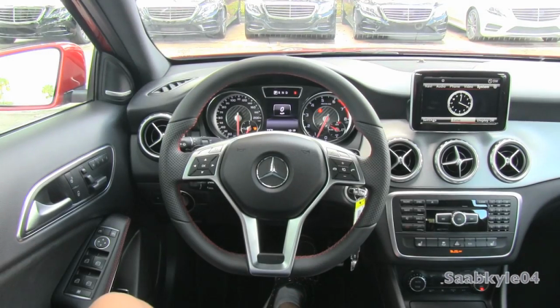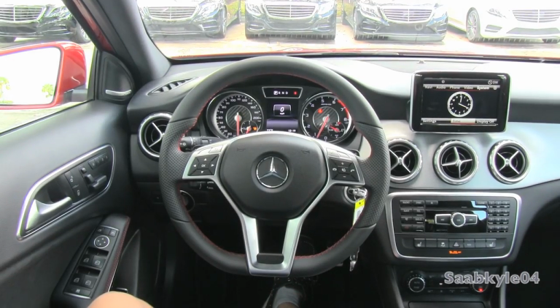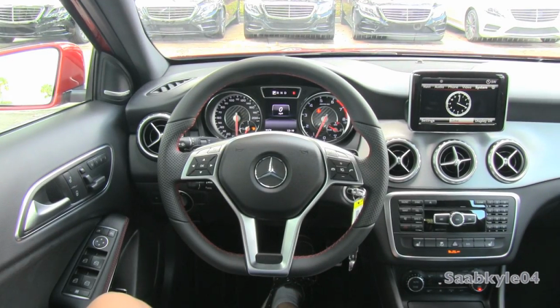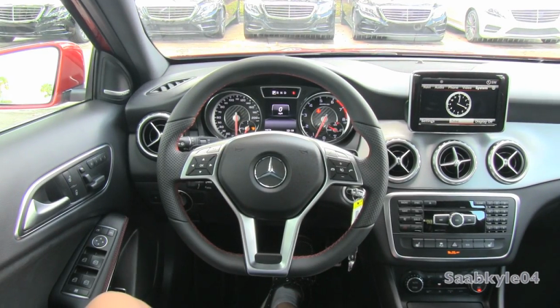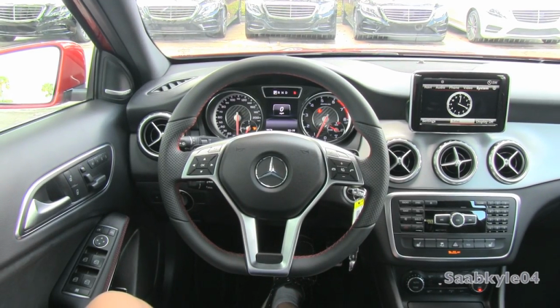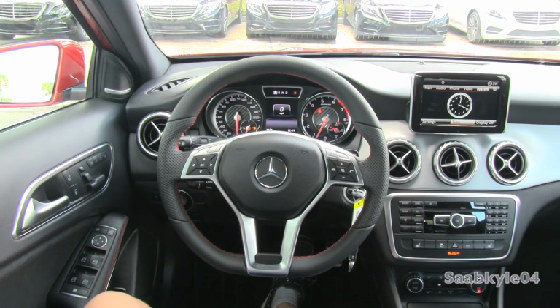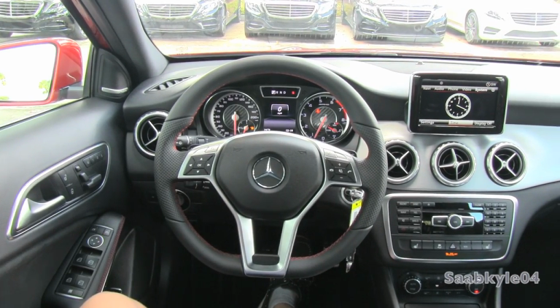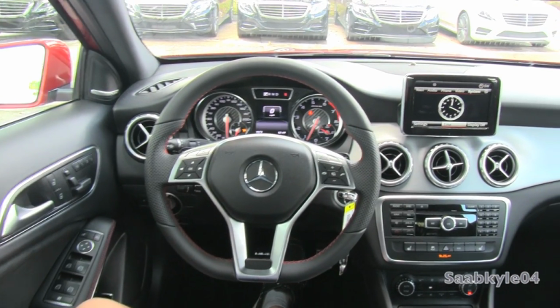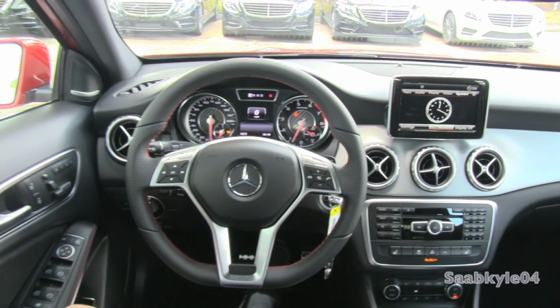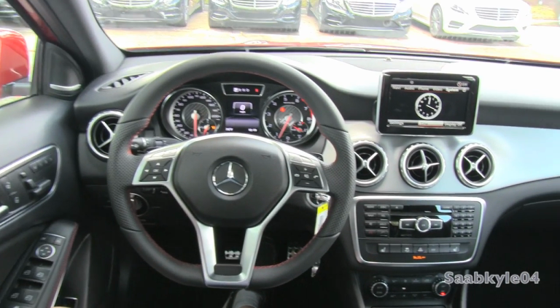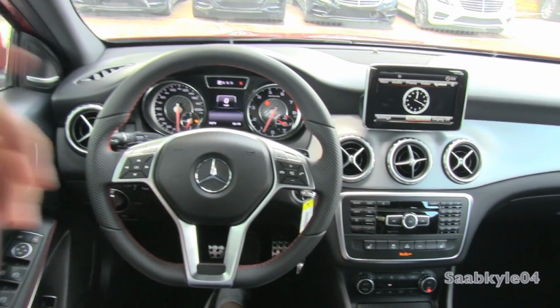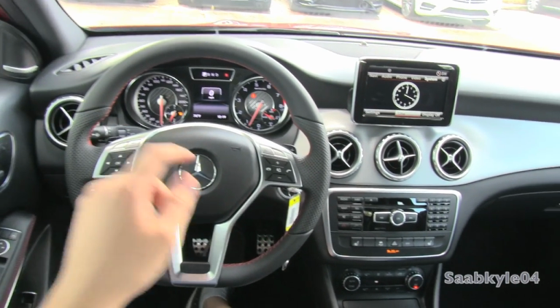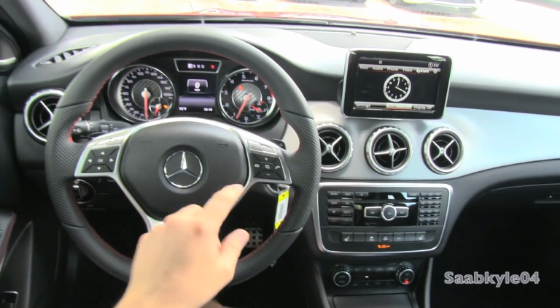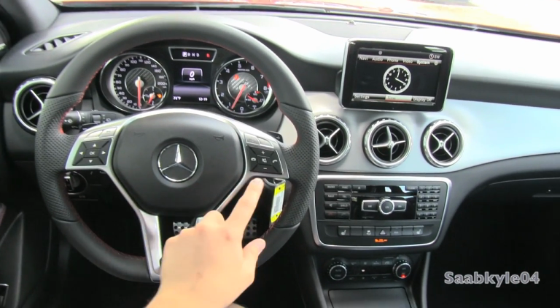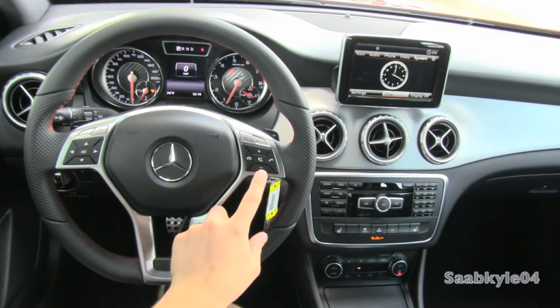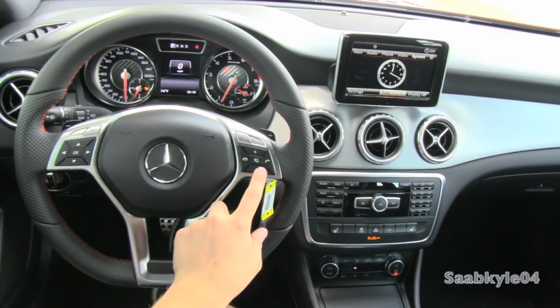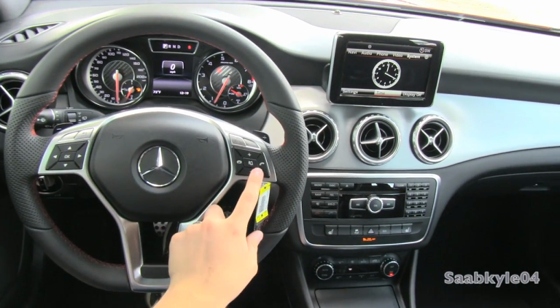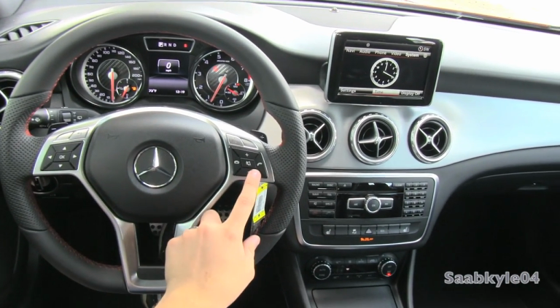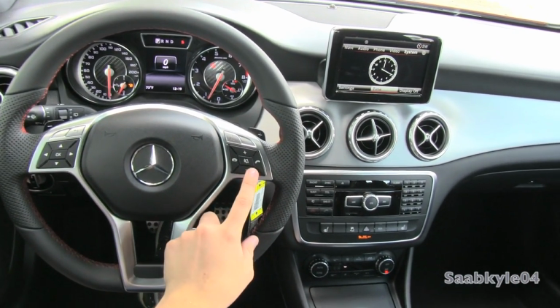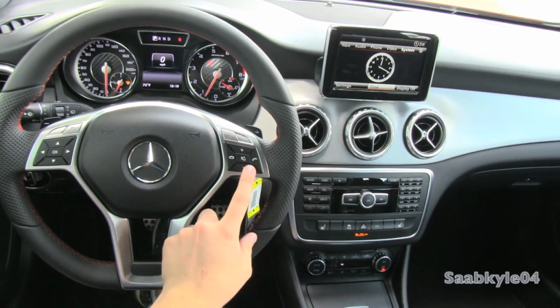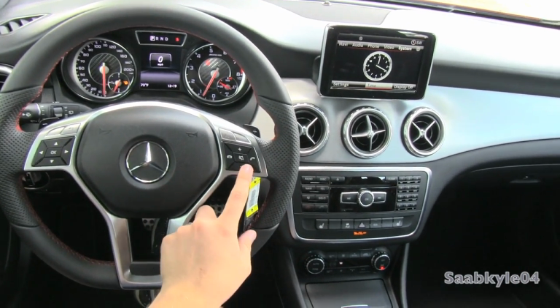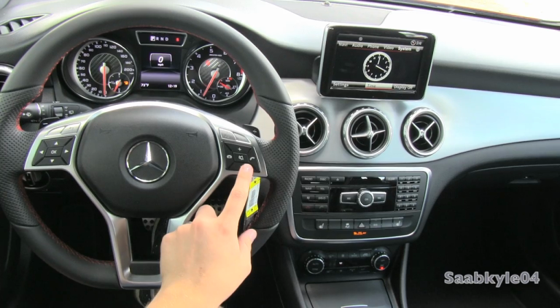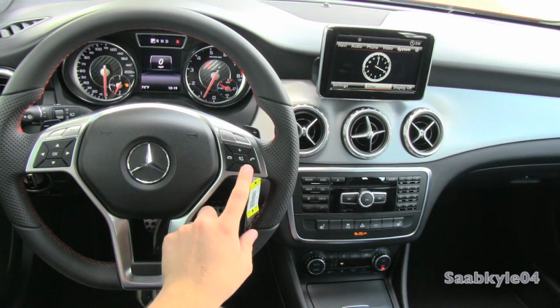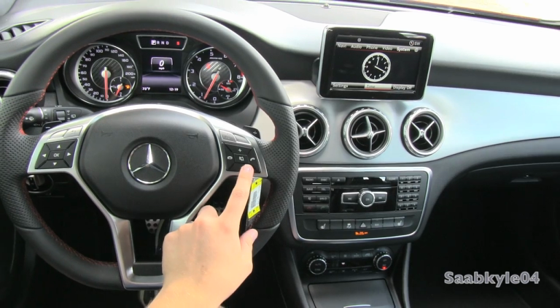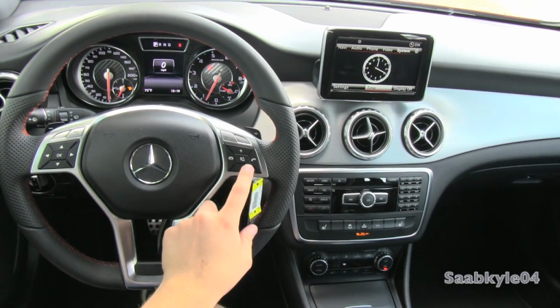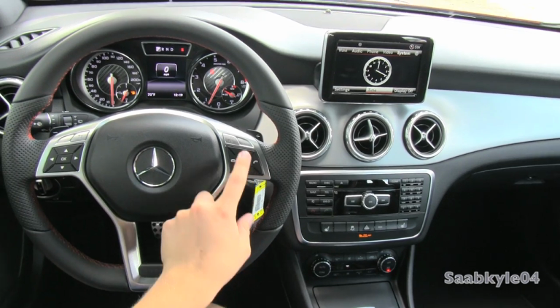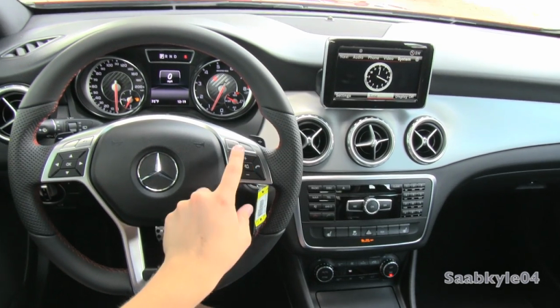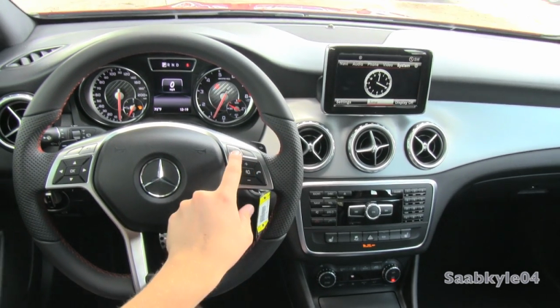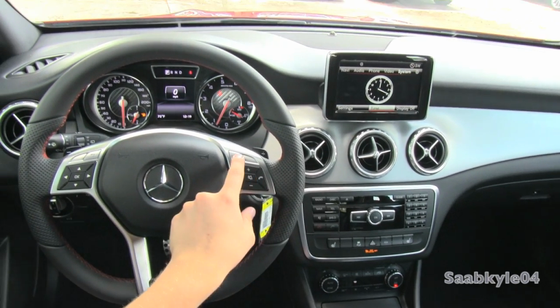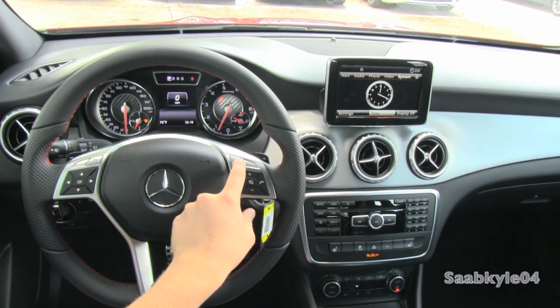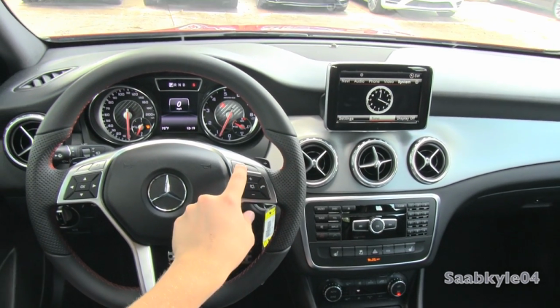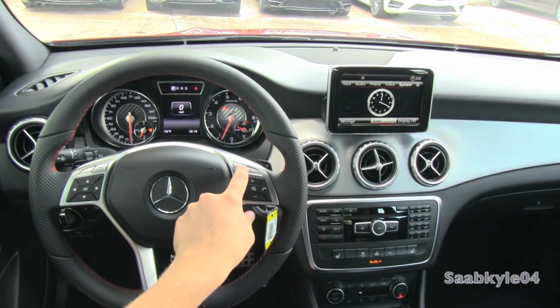As far as the steering wheel, on the right-hand side you have your radio controls, hands-free telephone, and voice commands.